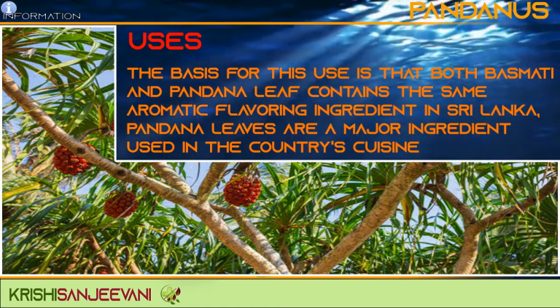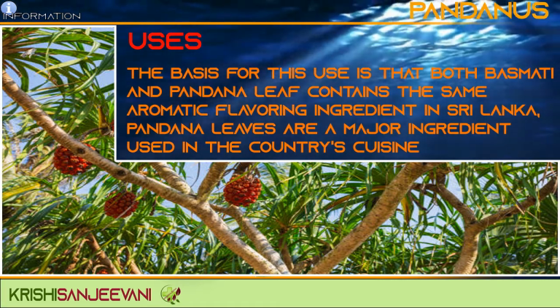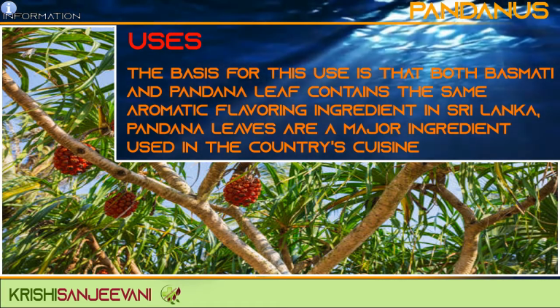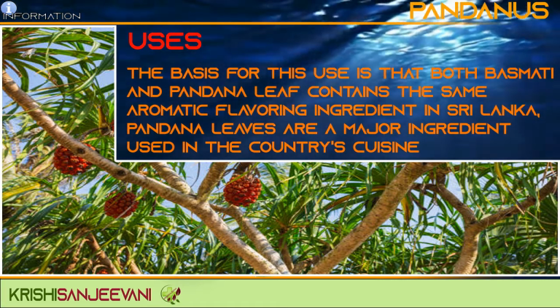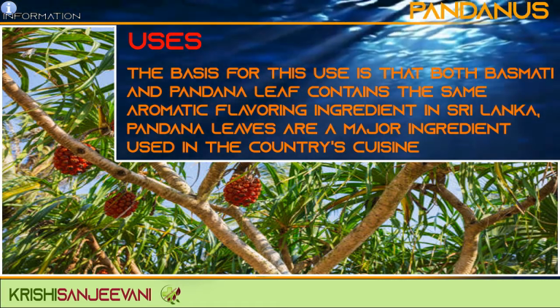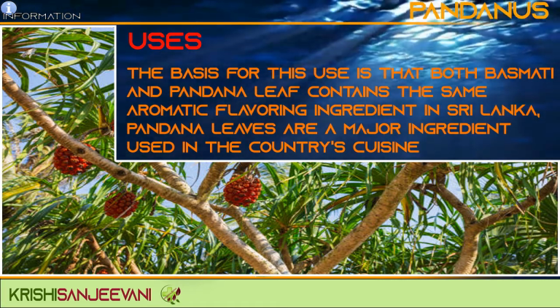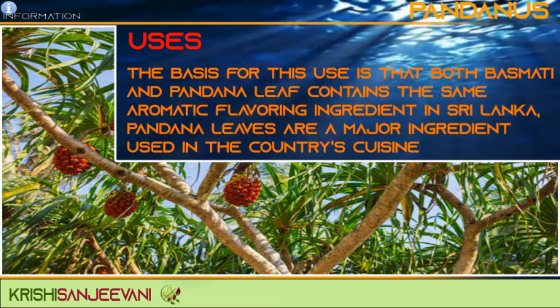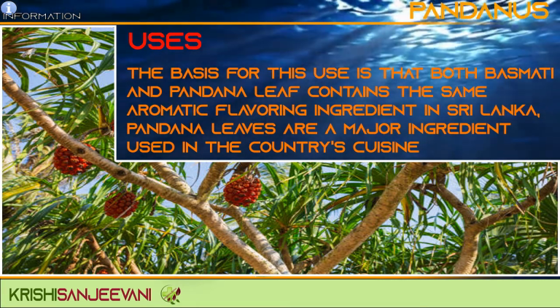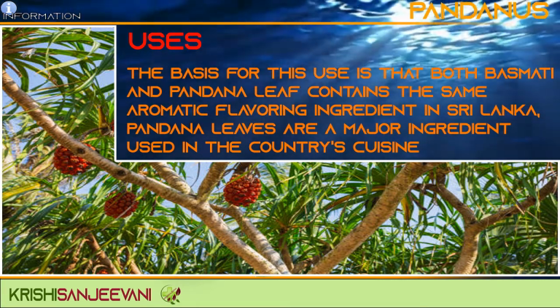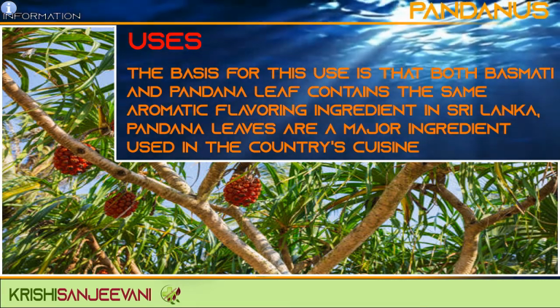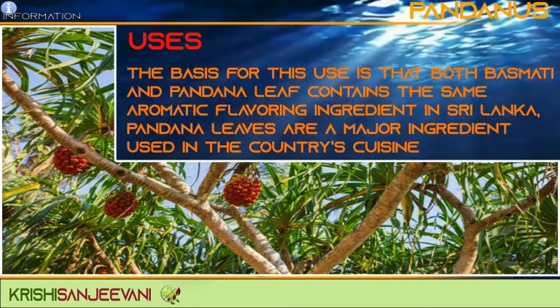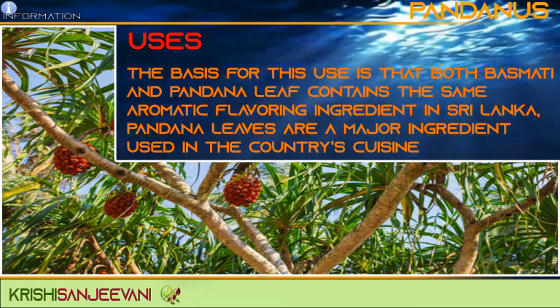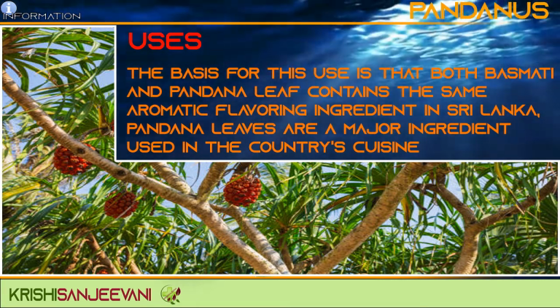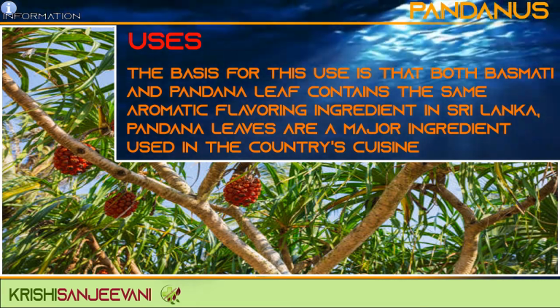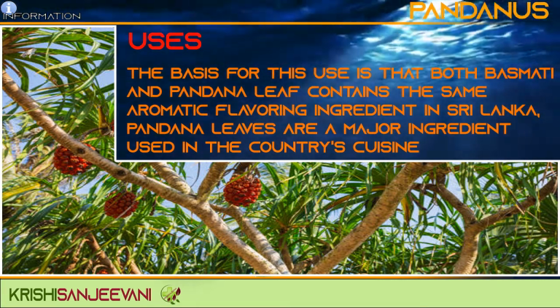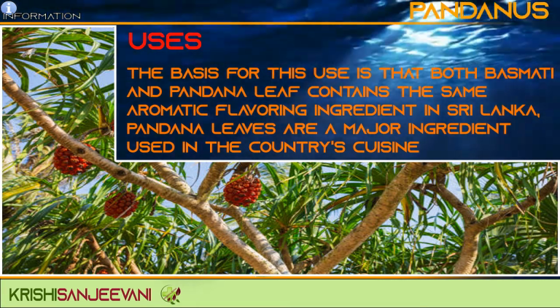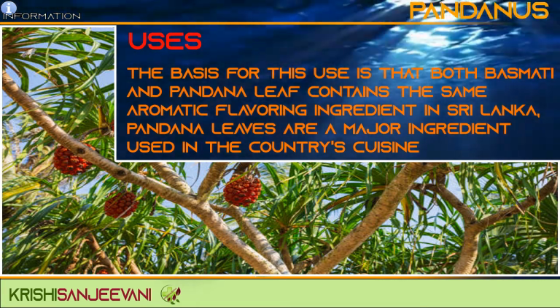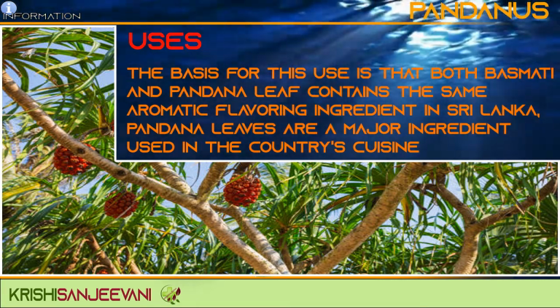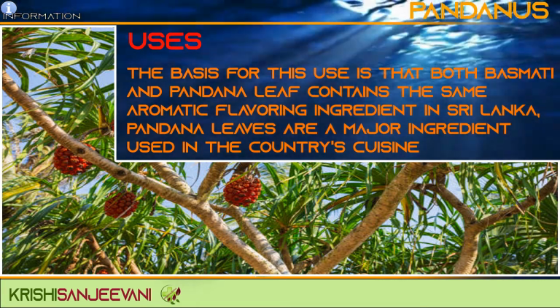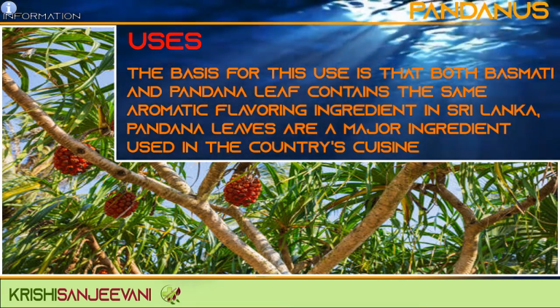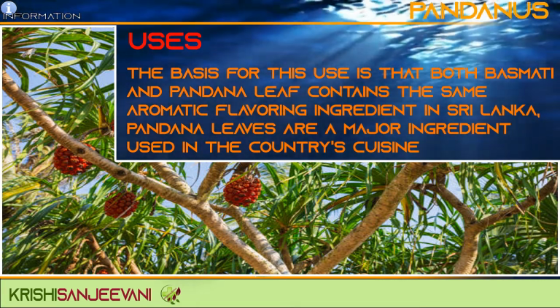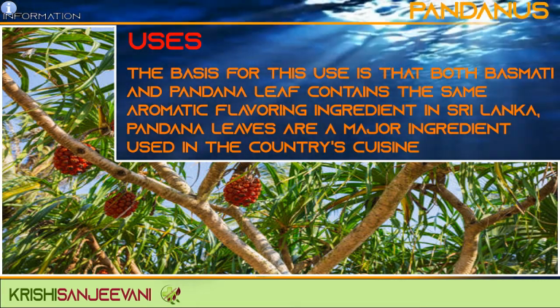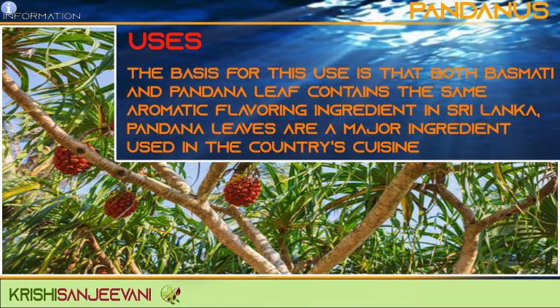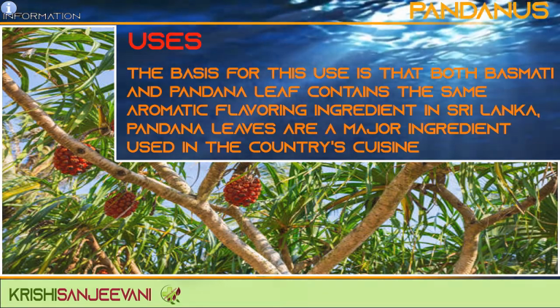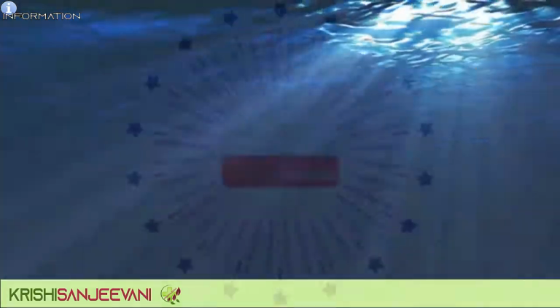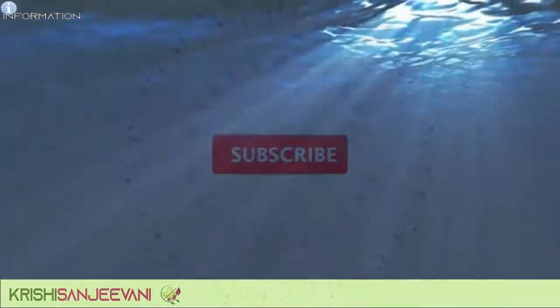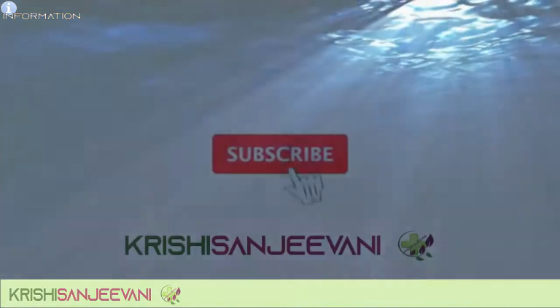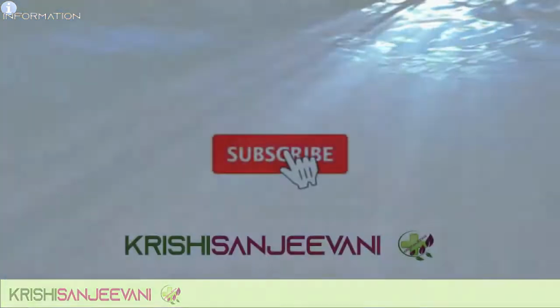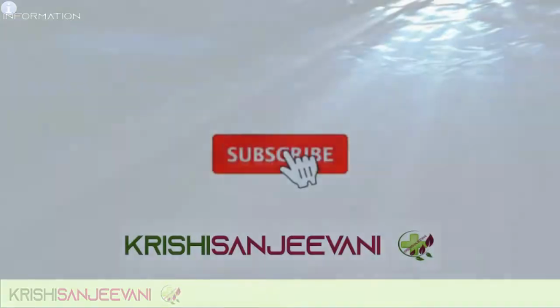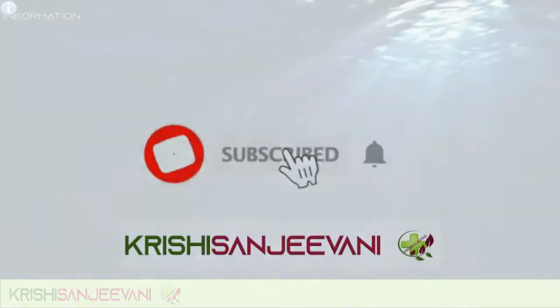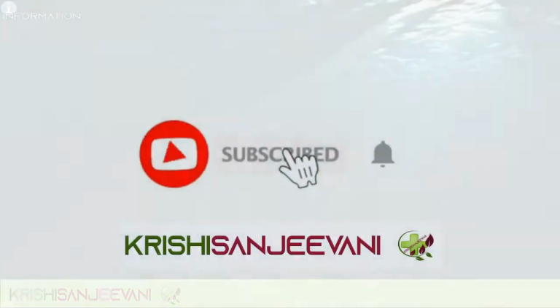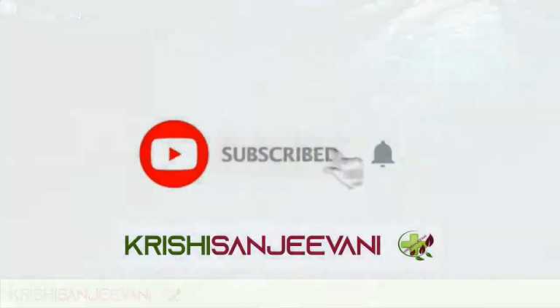Pandan leaves are a major ingredient used in many countries' cuisines.